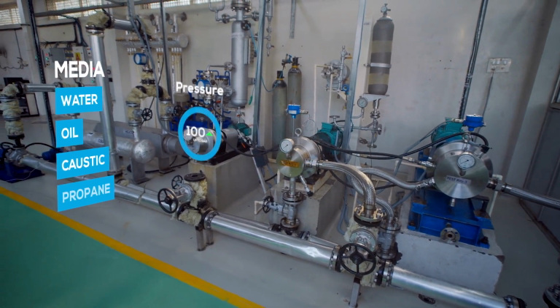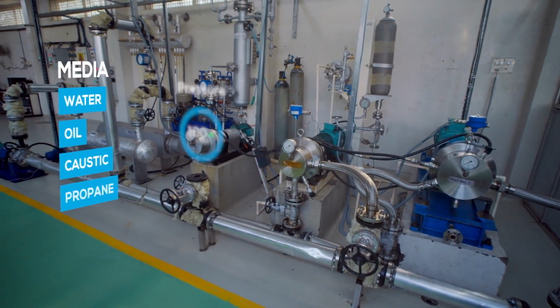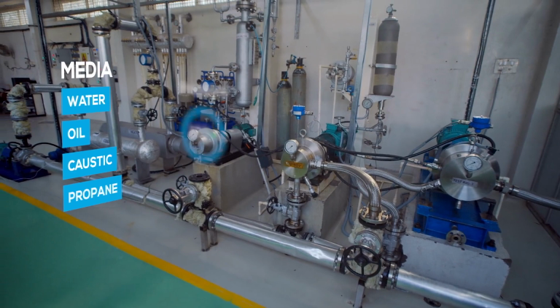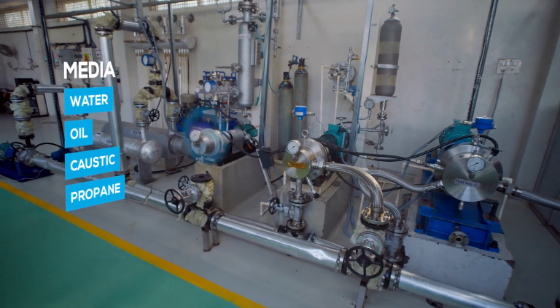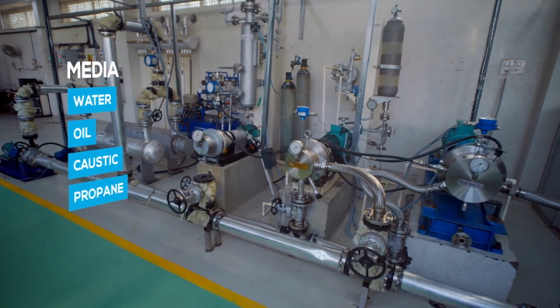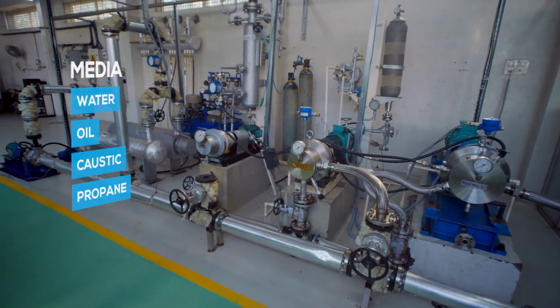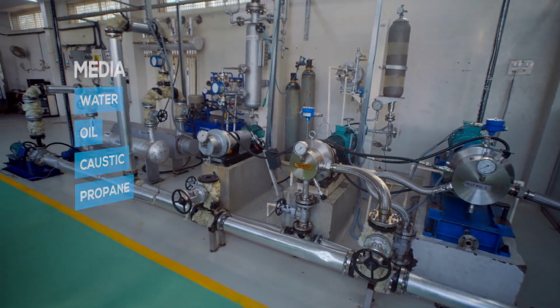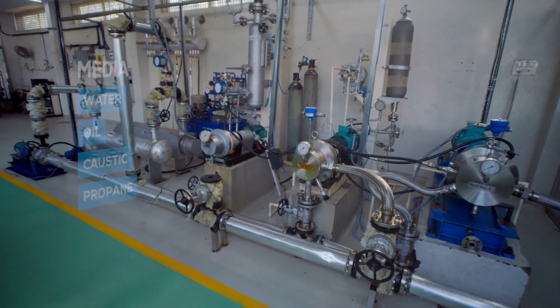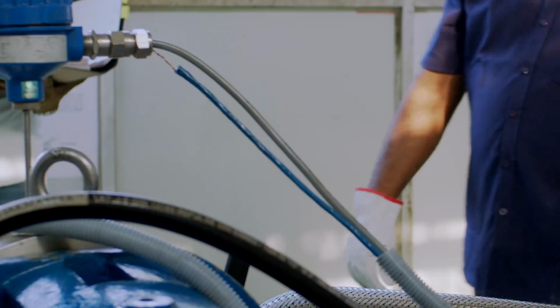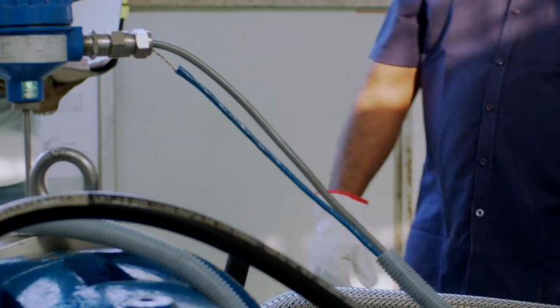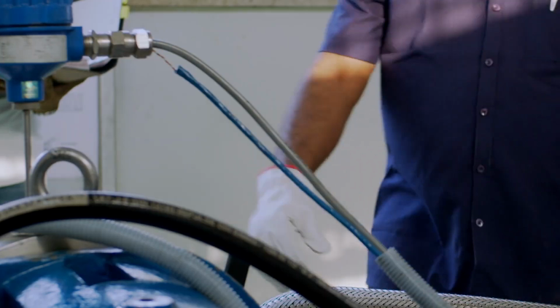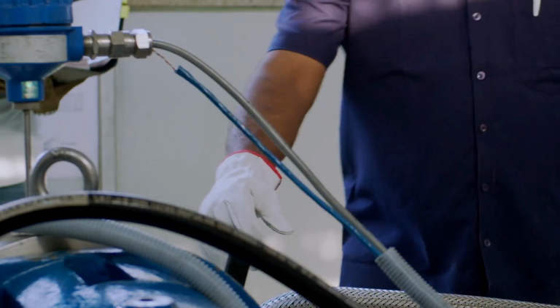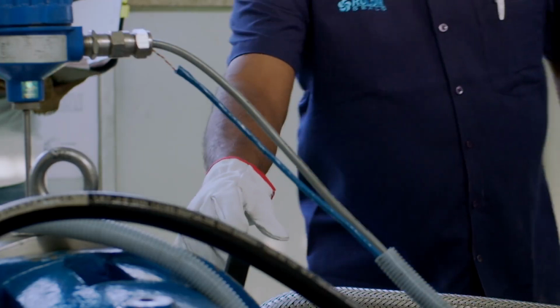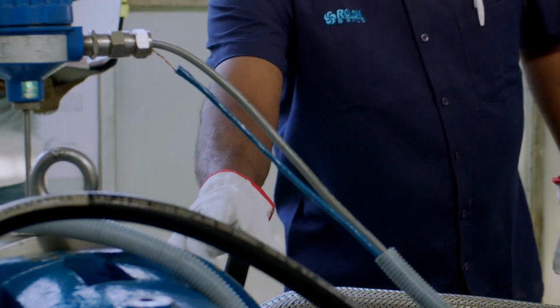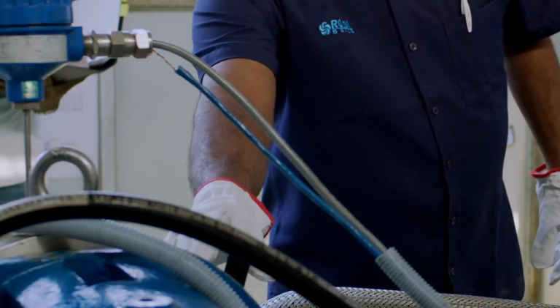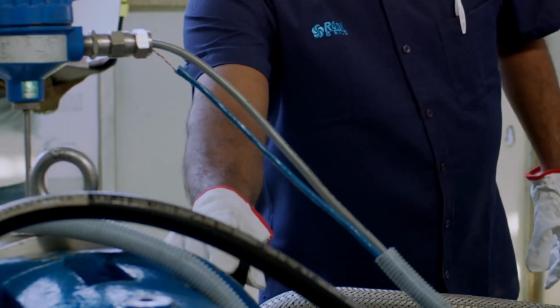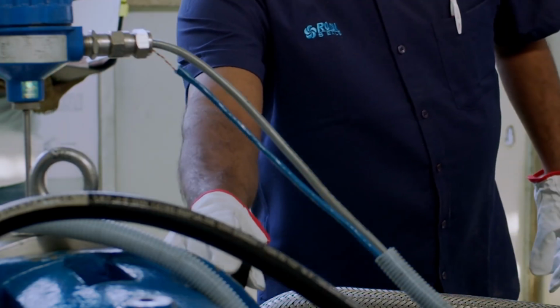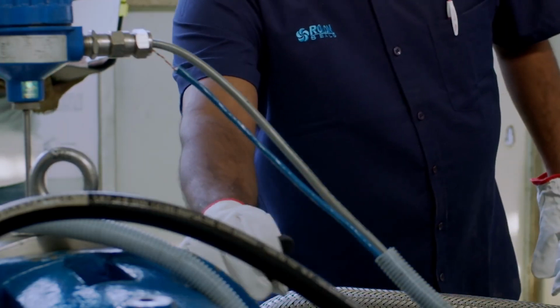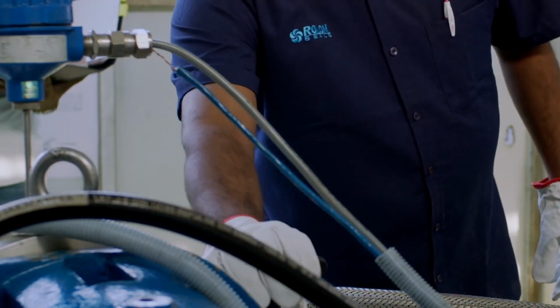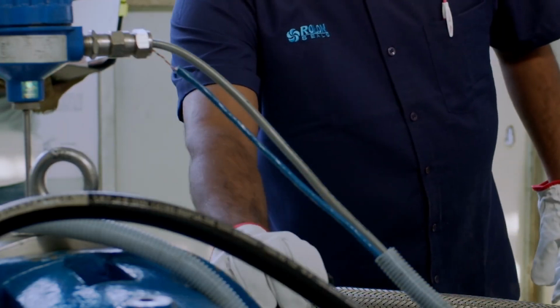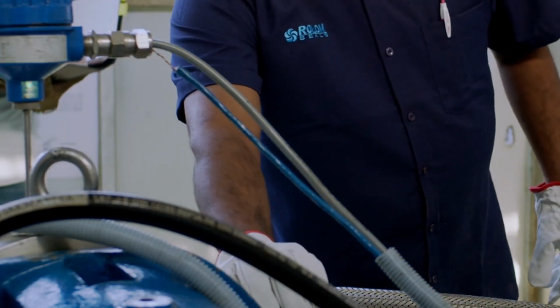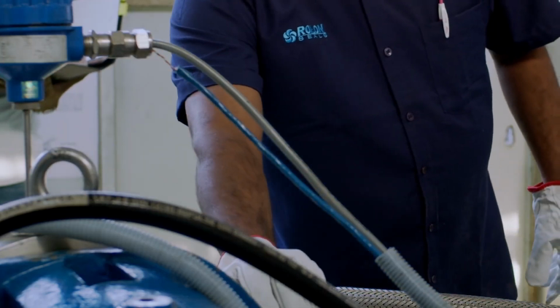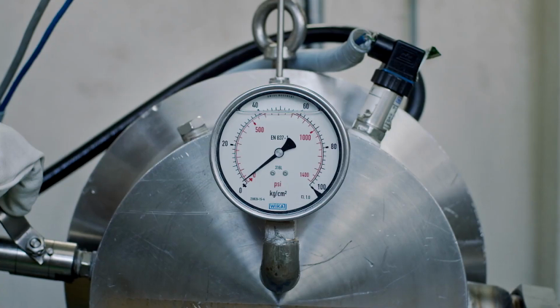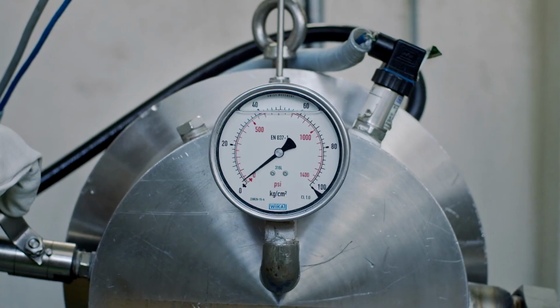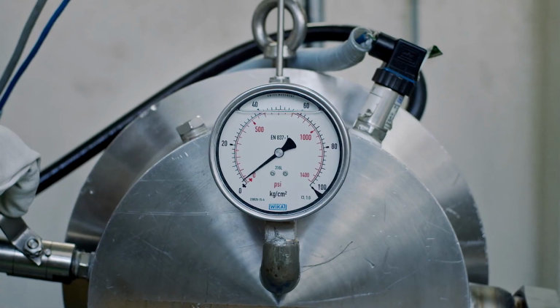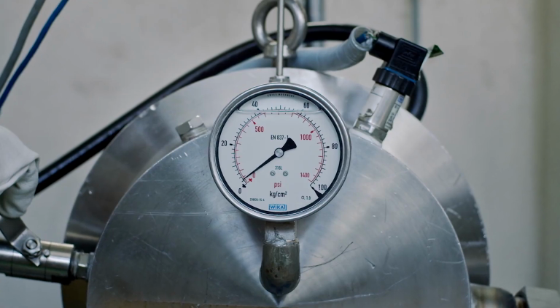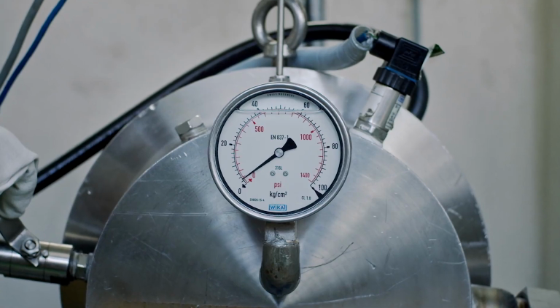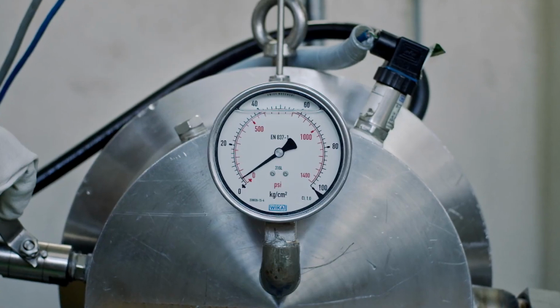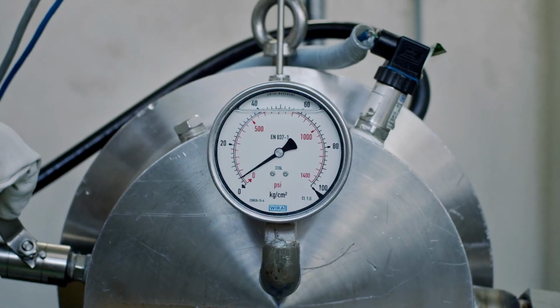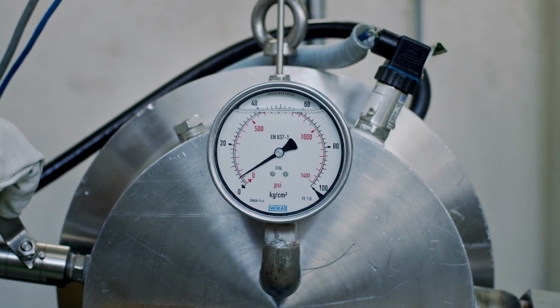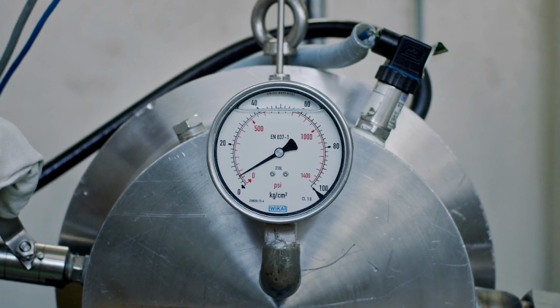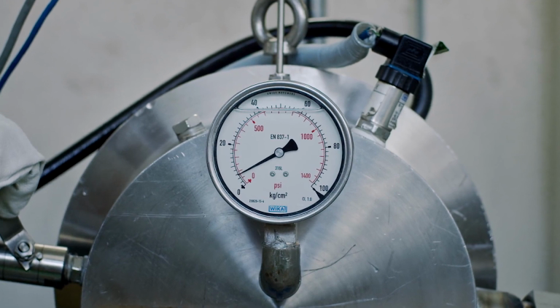We have developed a testing facility as per requirements of API 682 qualifications. The test rig can carry out cyclic tests by varying temperature, speed and pressure in the system.